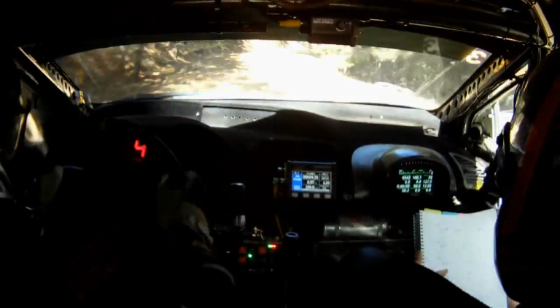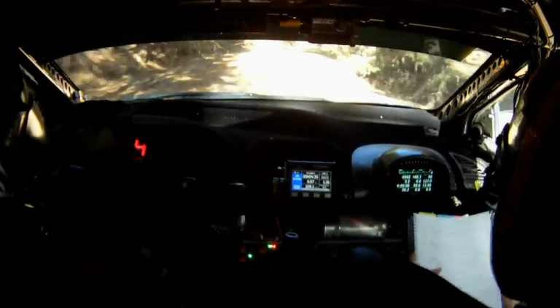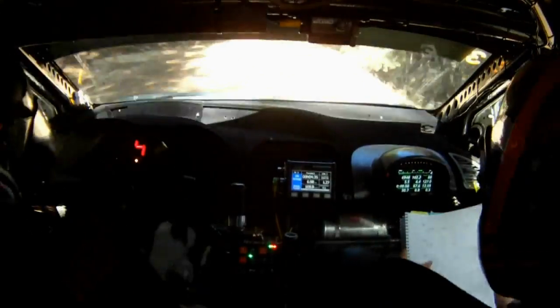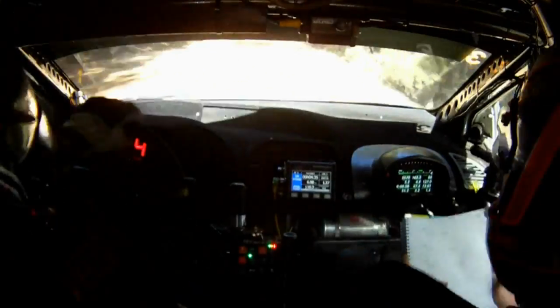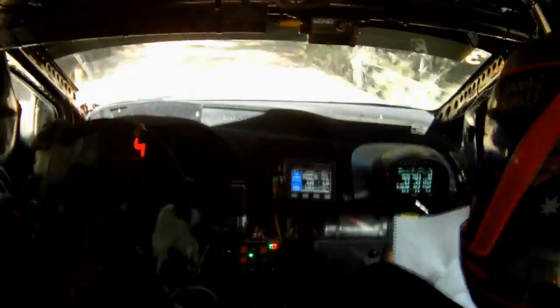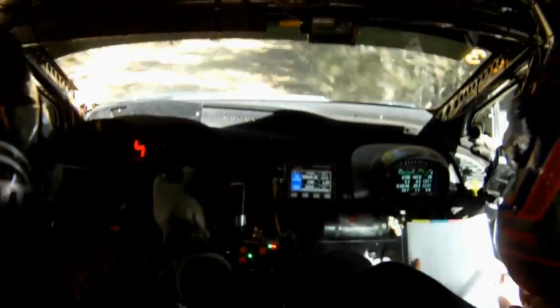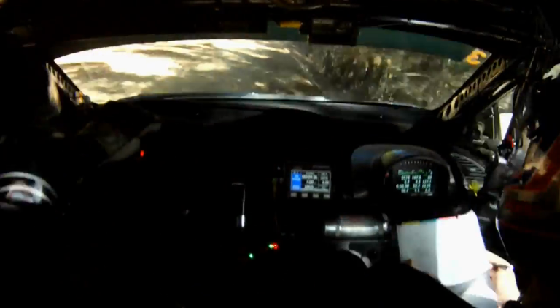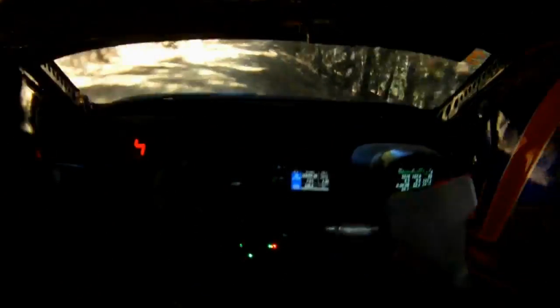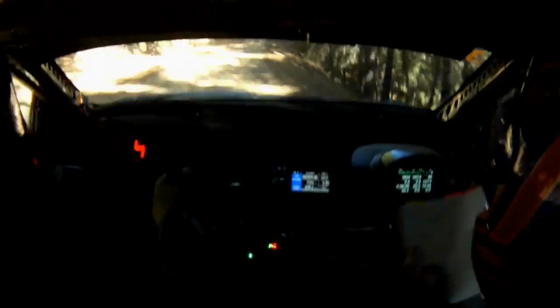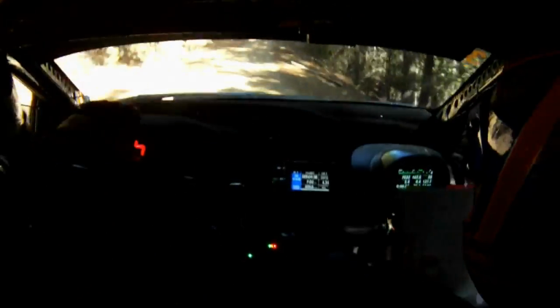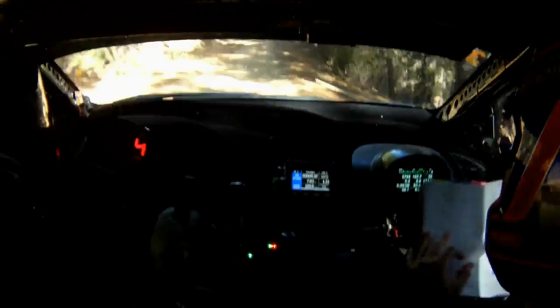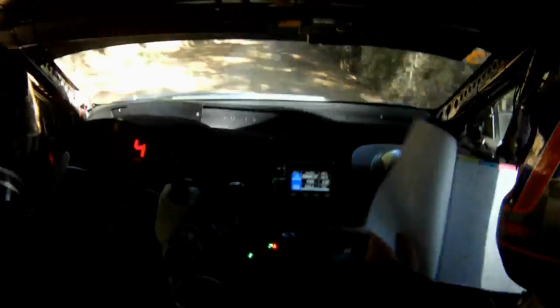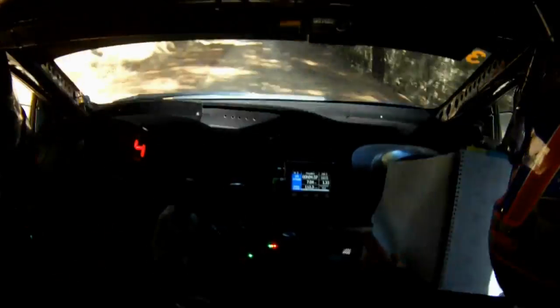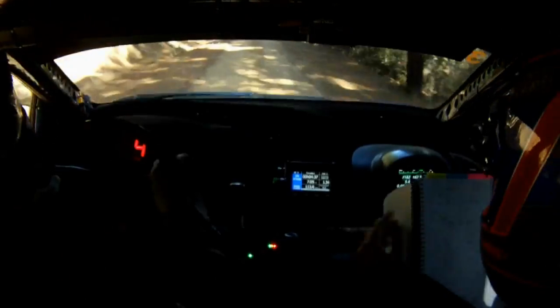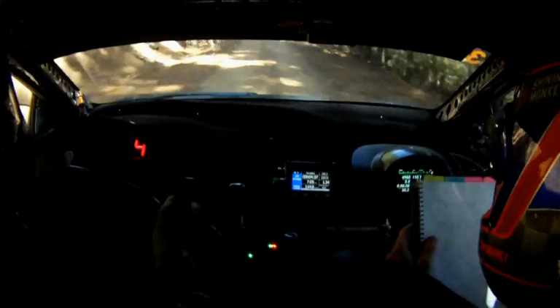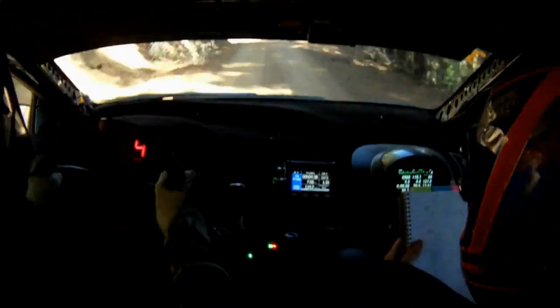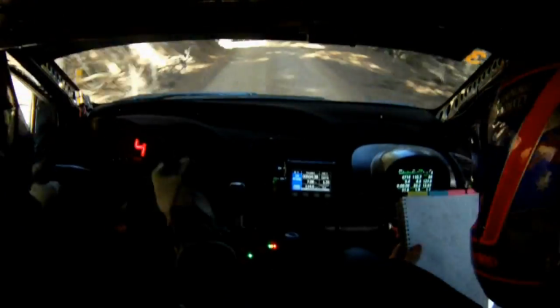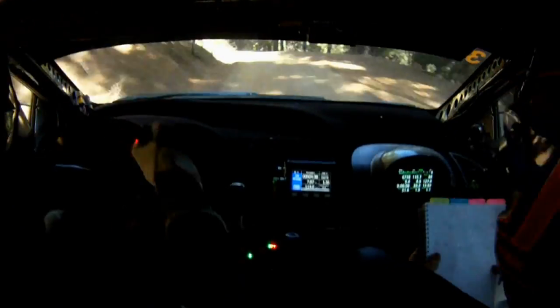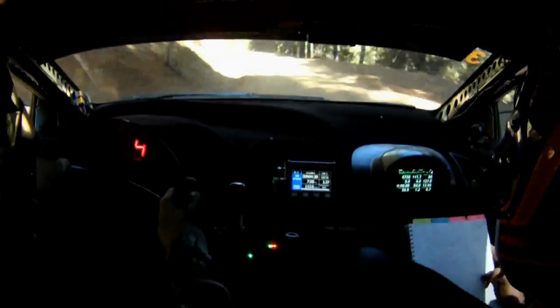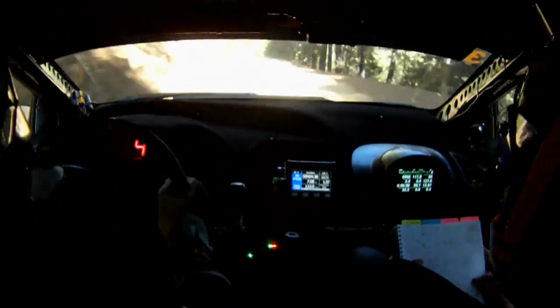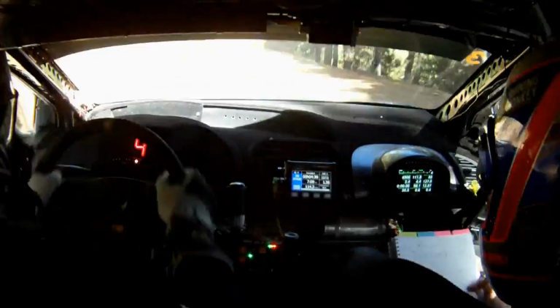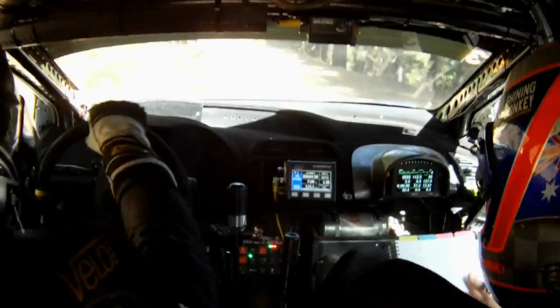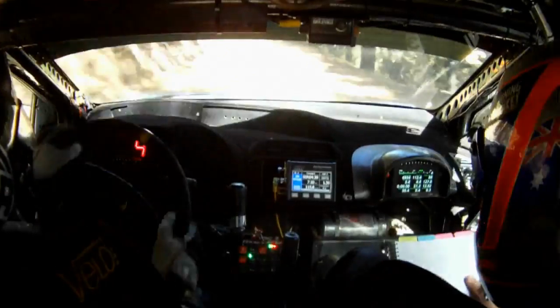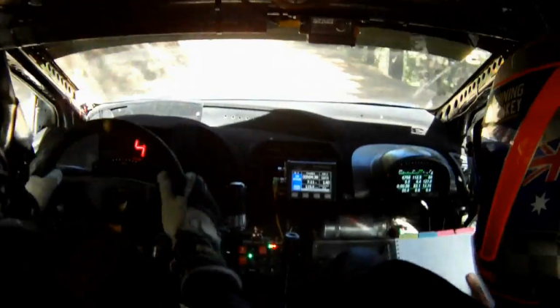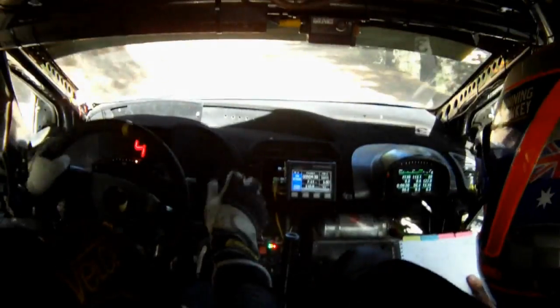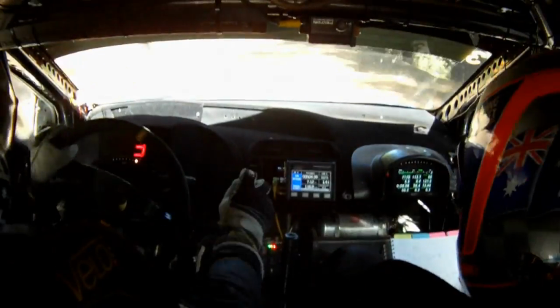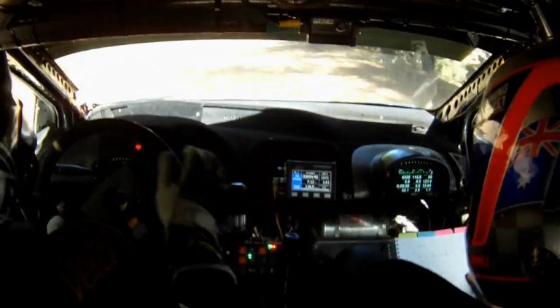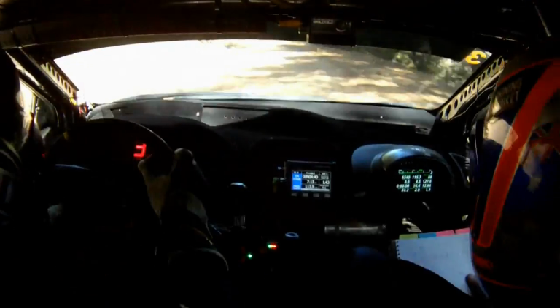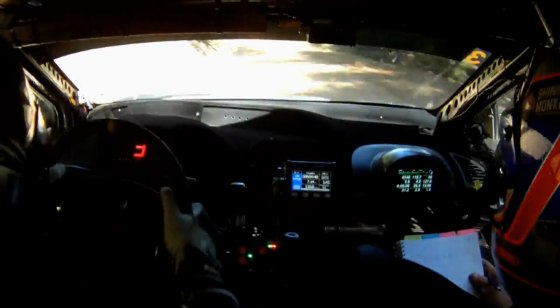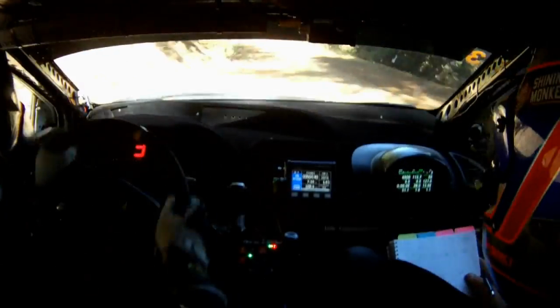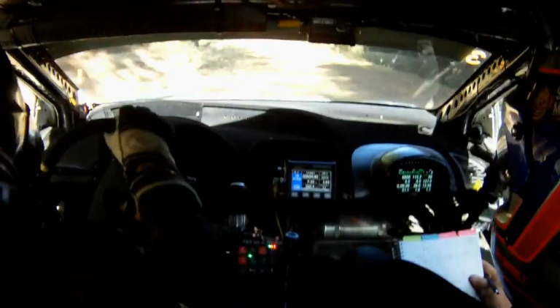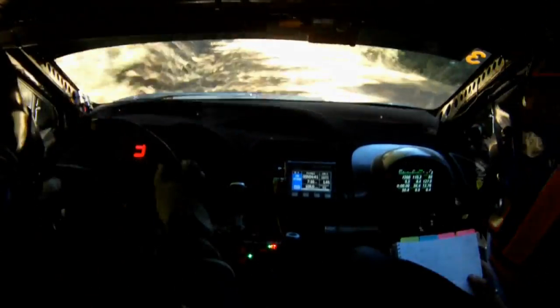Flat crest, 100. Flat crest, 100. Flat left, long. Tightens to three and a half, late, long.